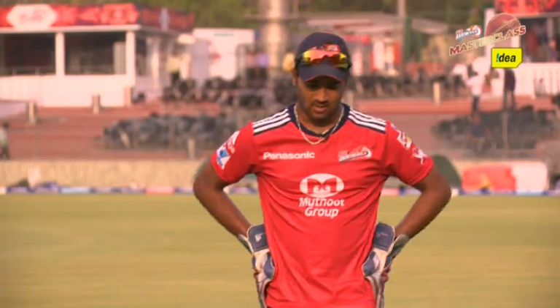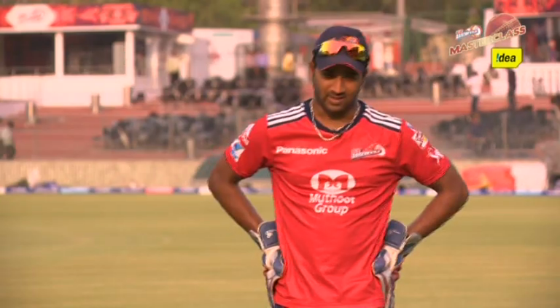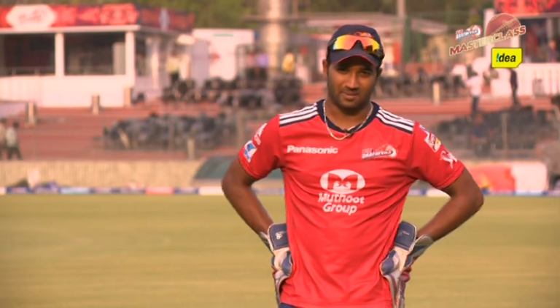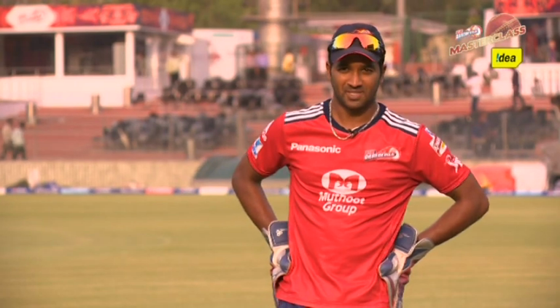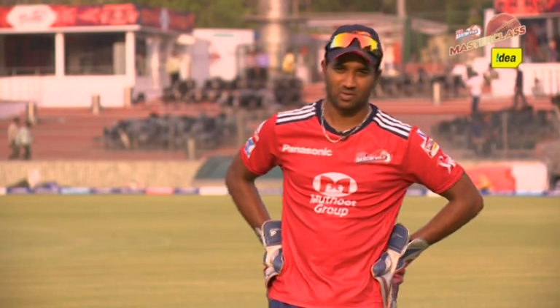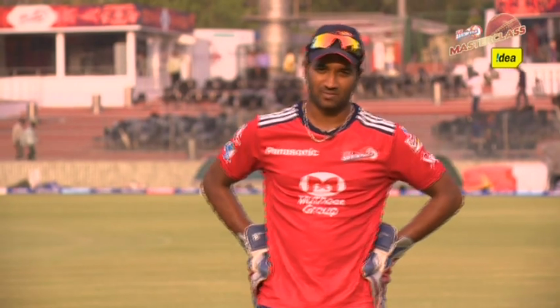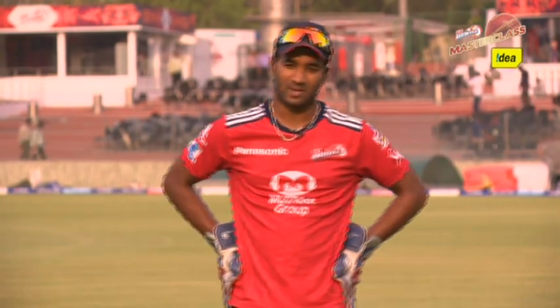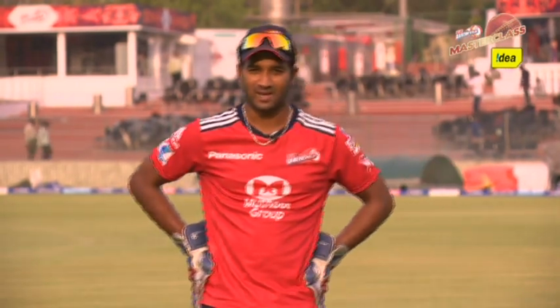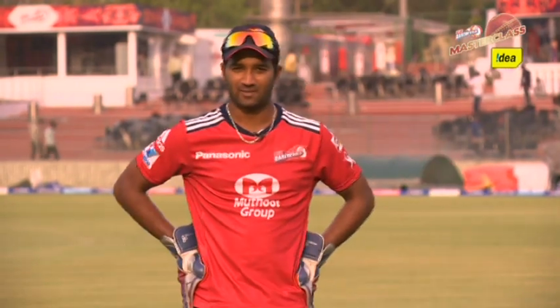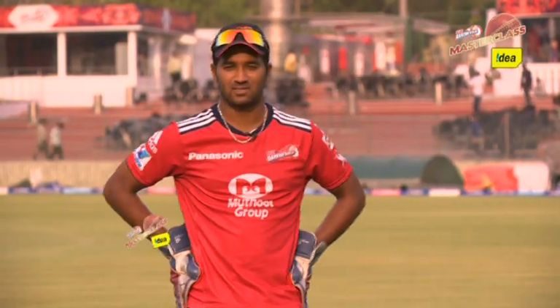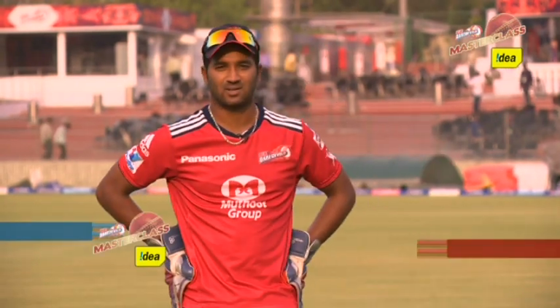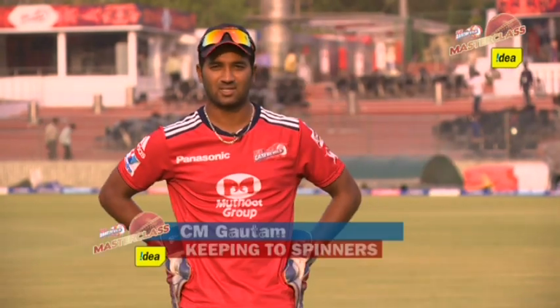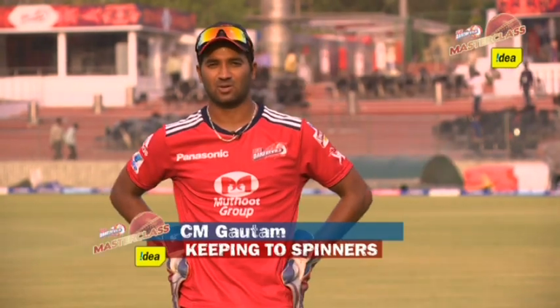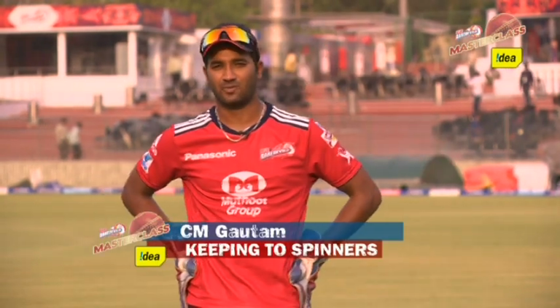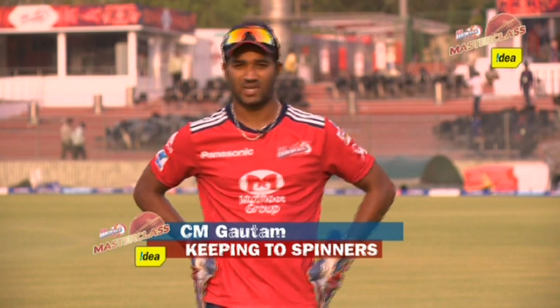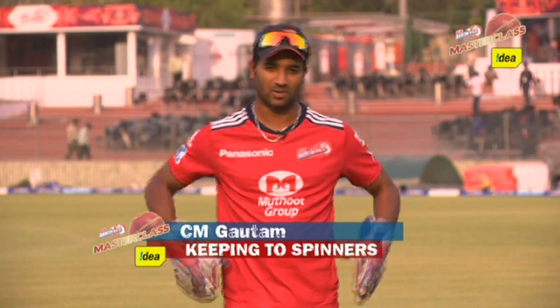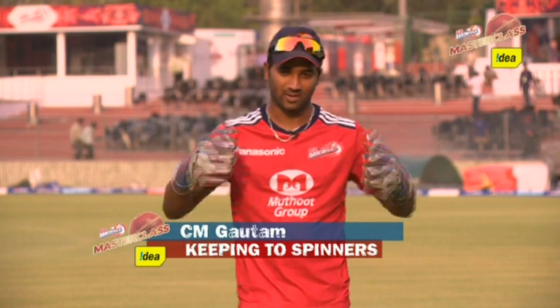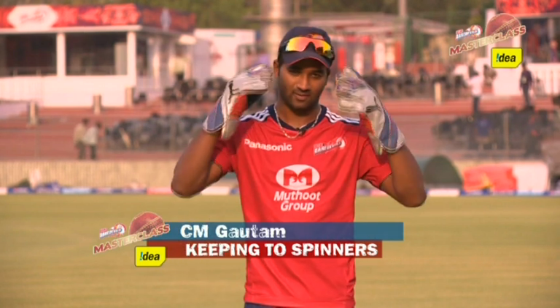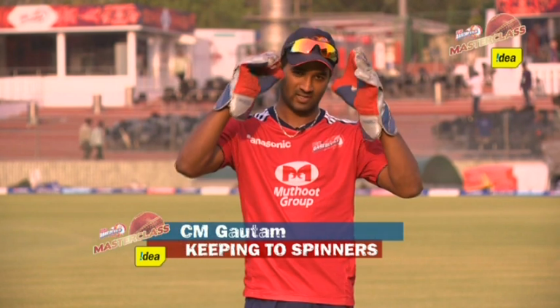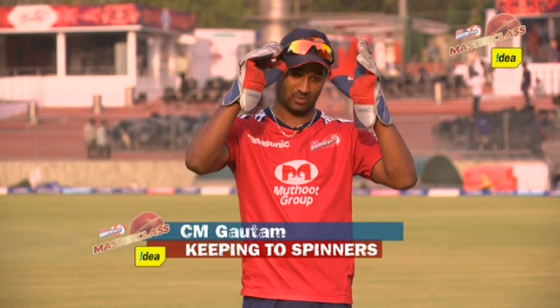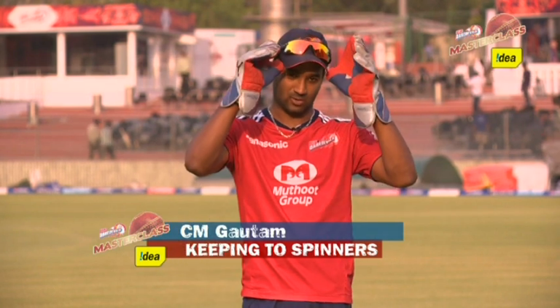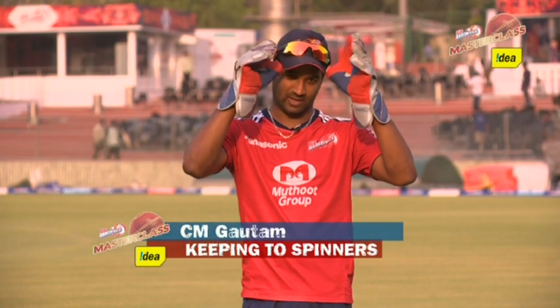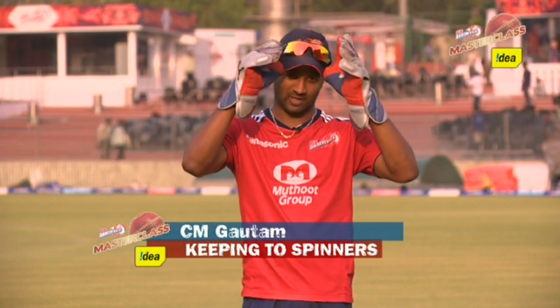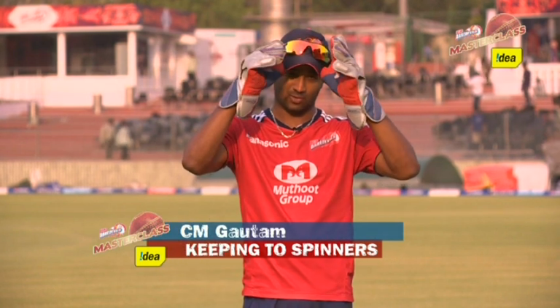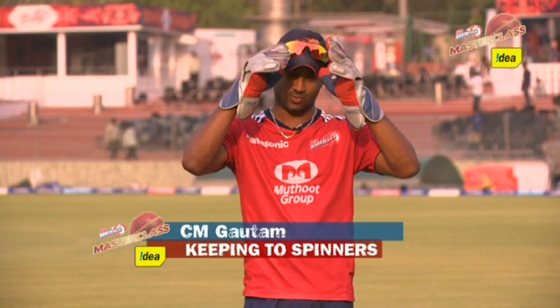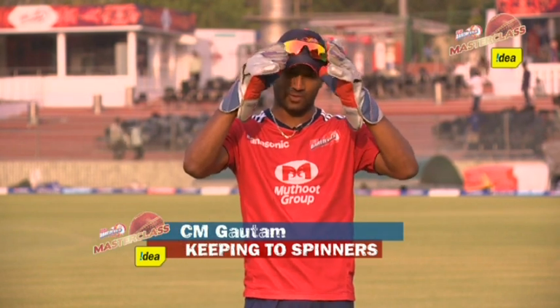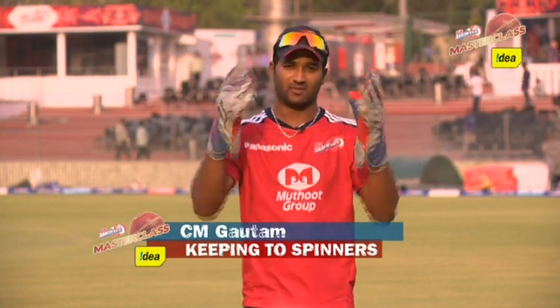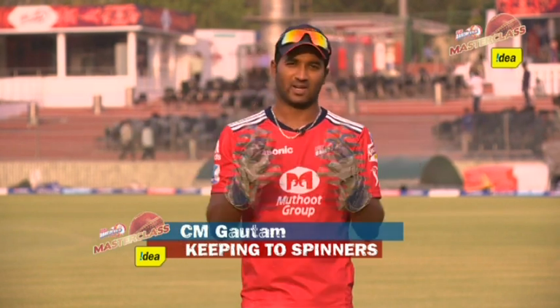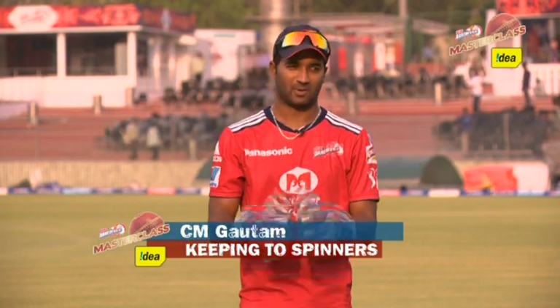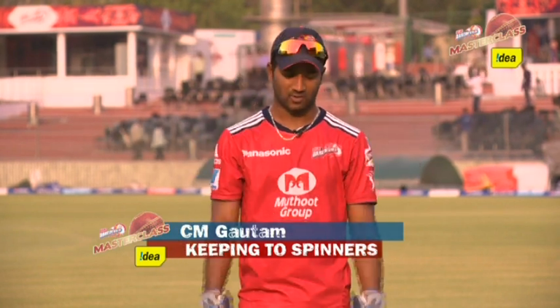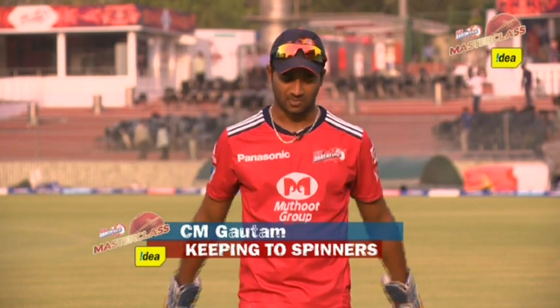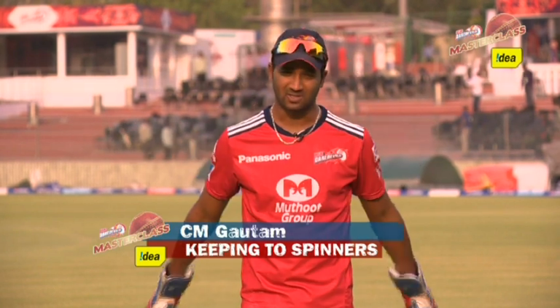Hi, I'm CM Gautam from Delhi Day Devils. Let's talk about wicket keeping today. I'm going to take you through wicket keeping for the spinners.